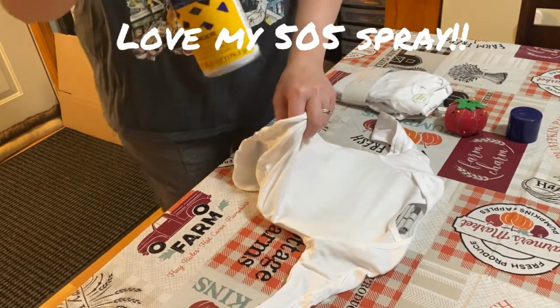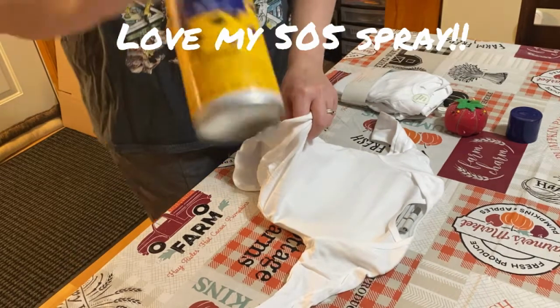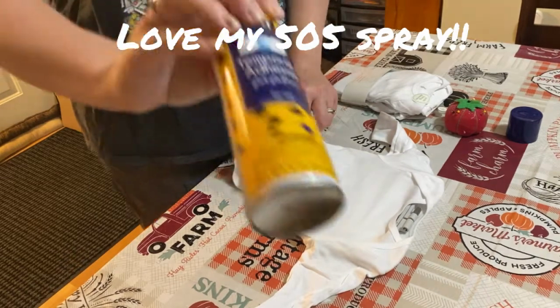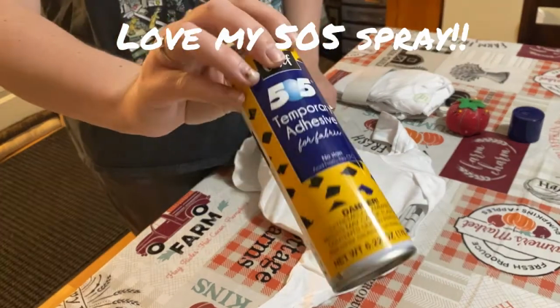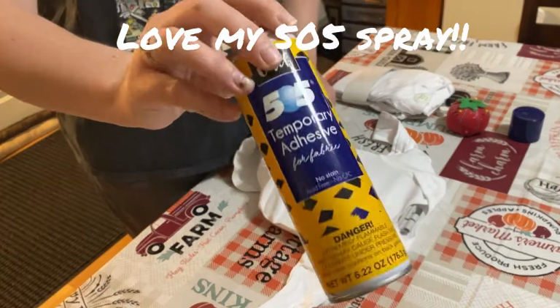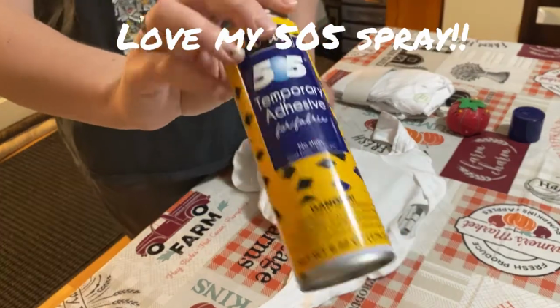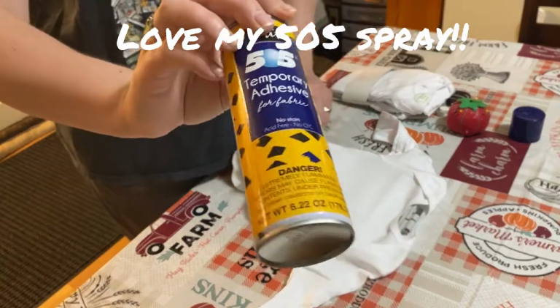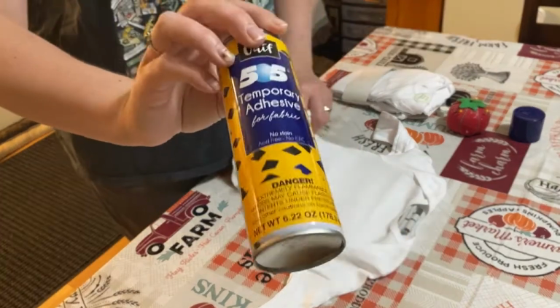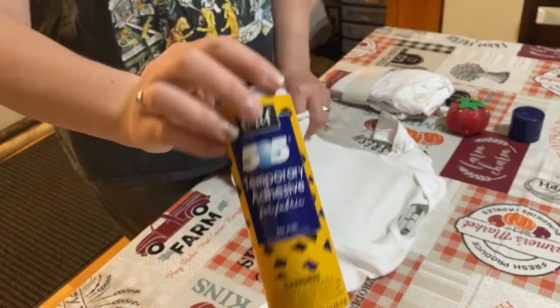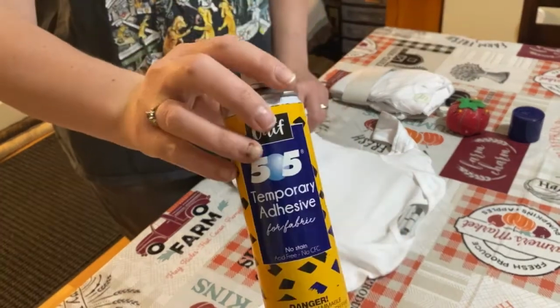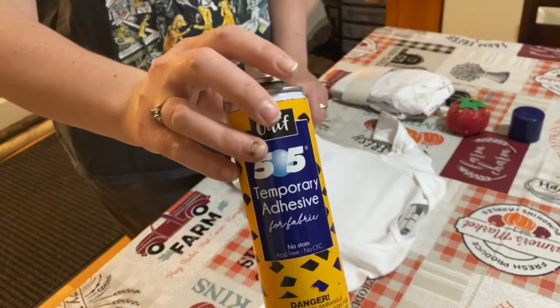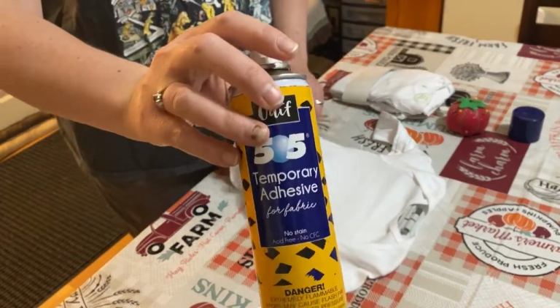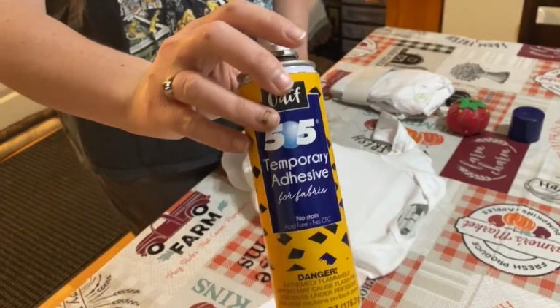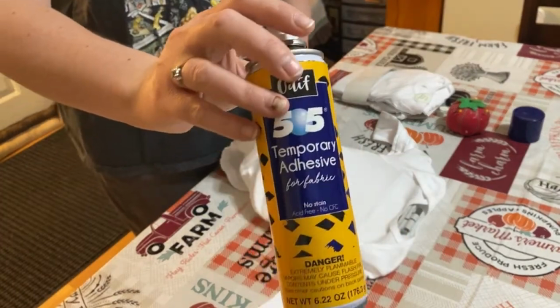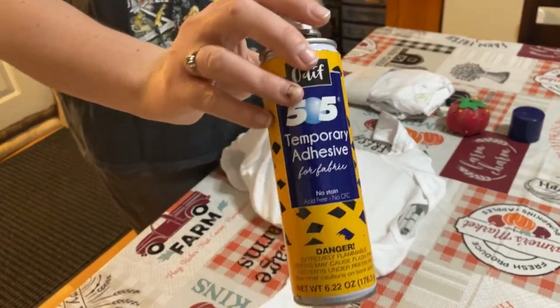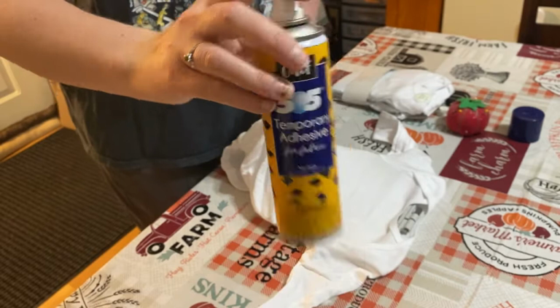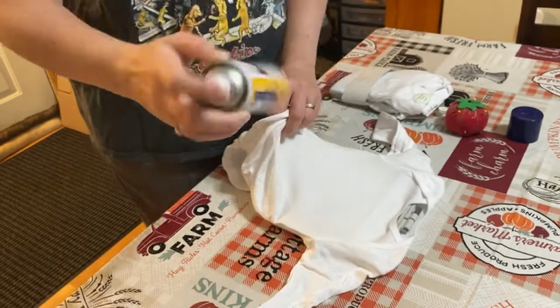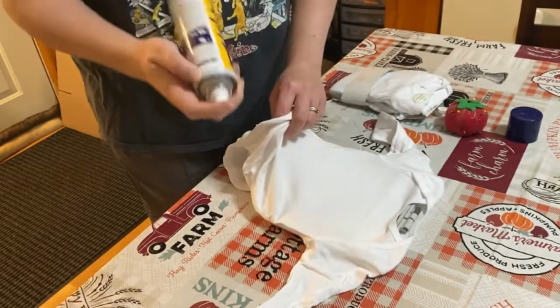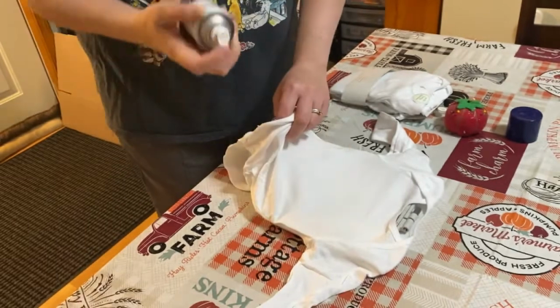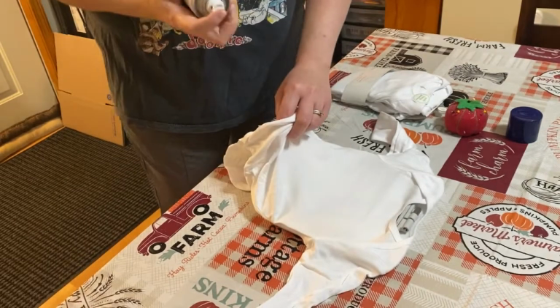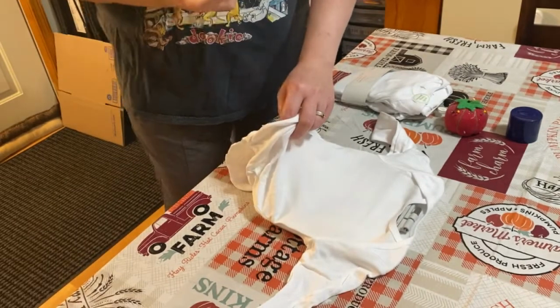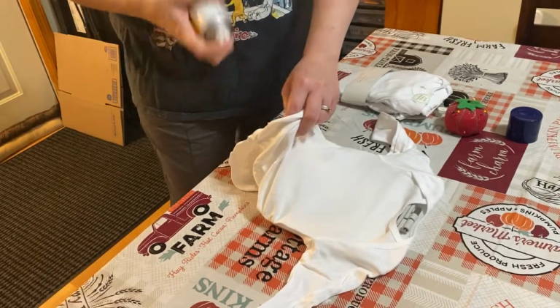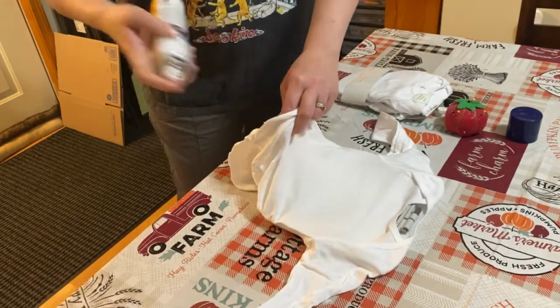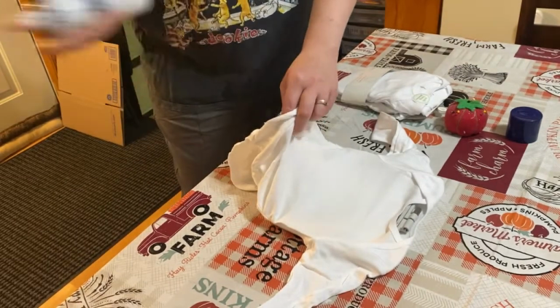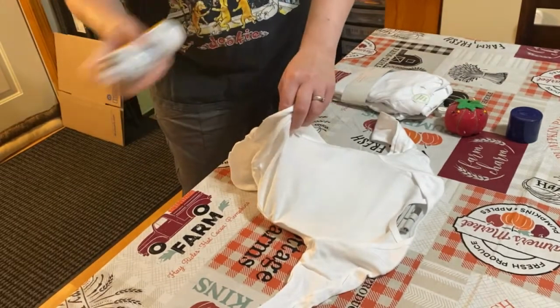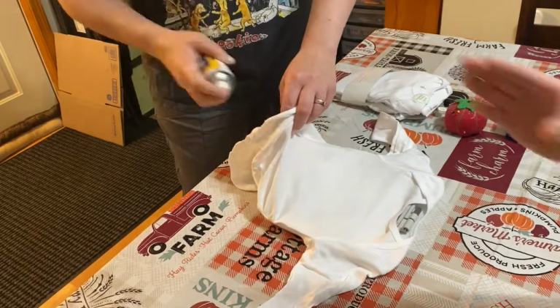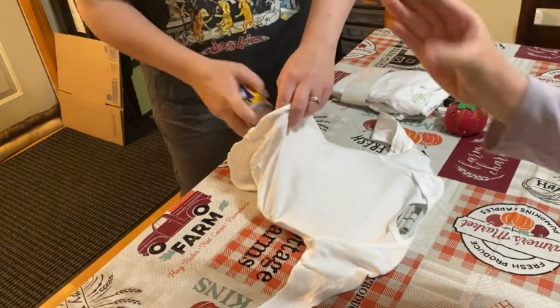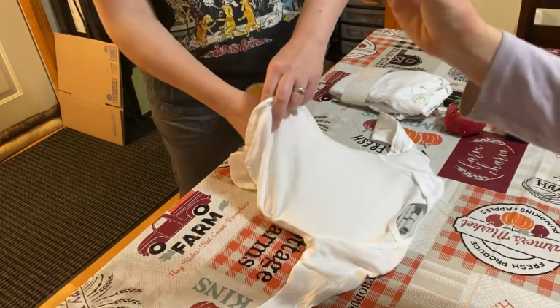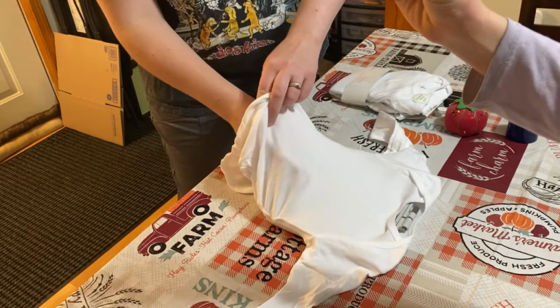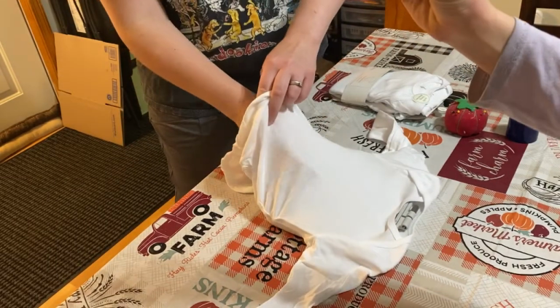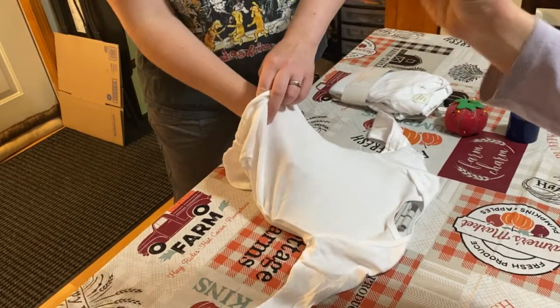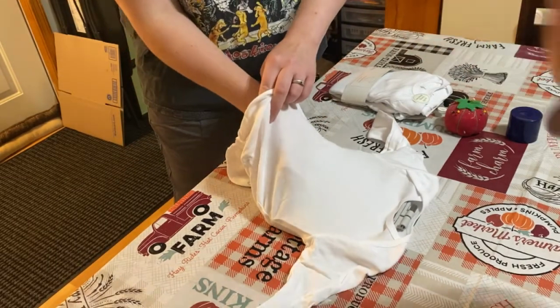I'm doing 505 temporary adhesive — going to shake it and spray it in there.